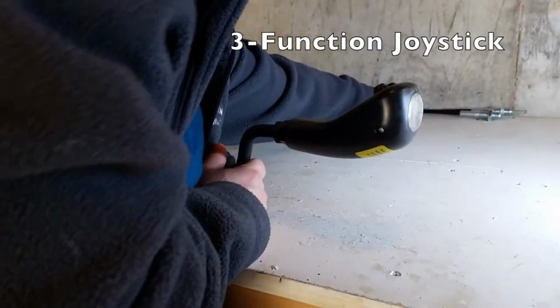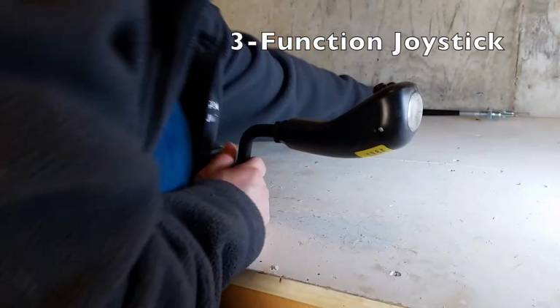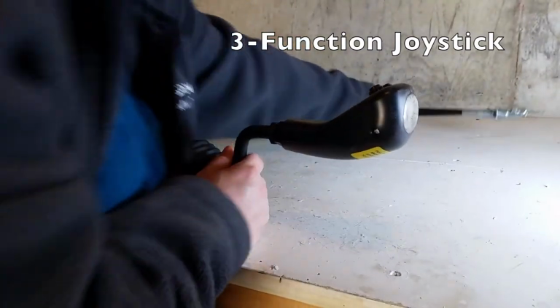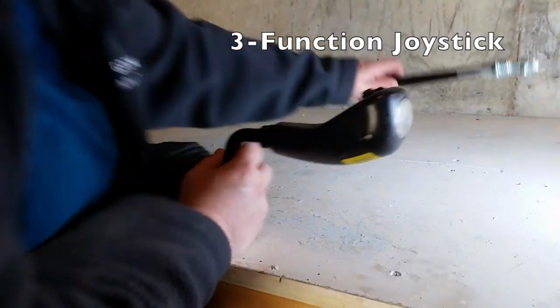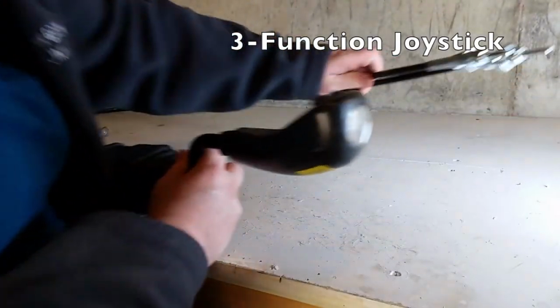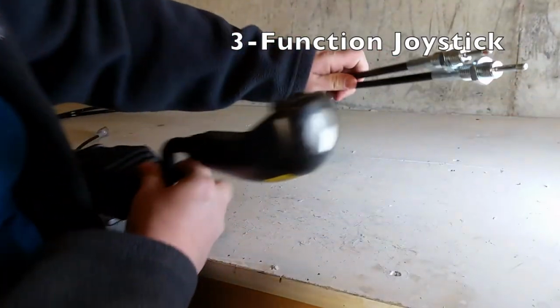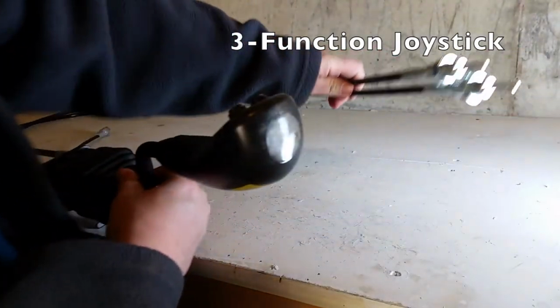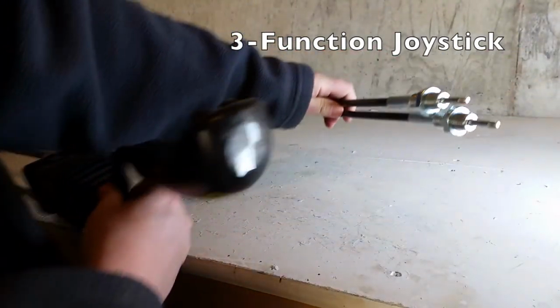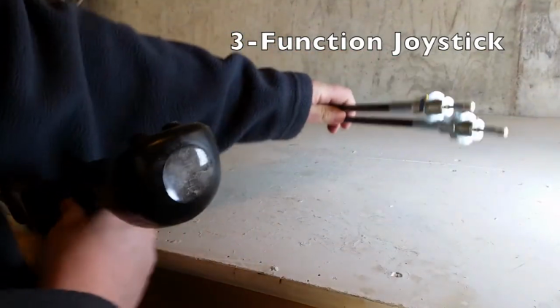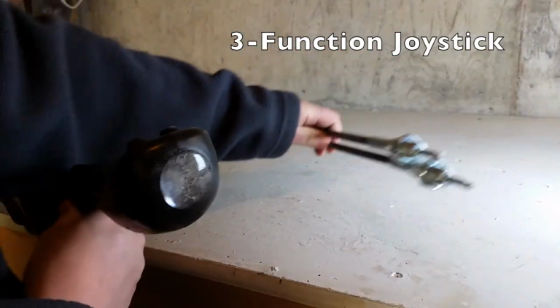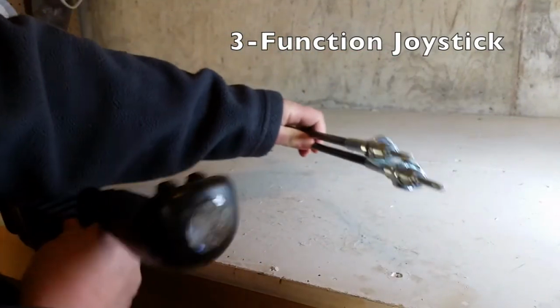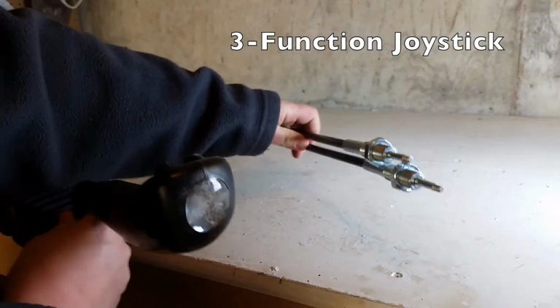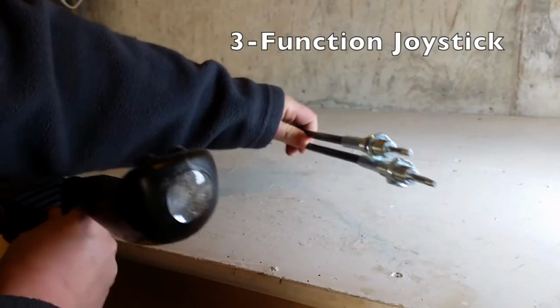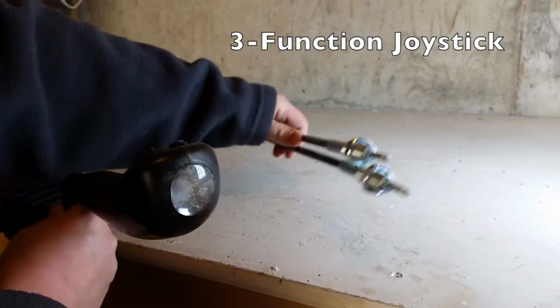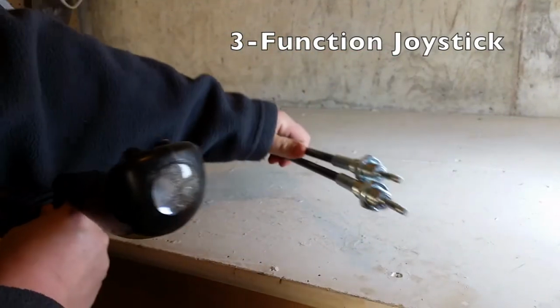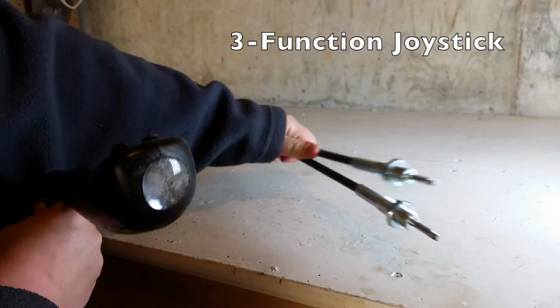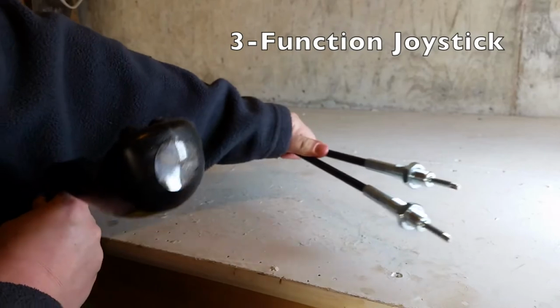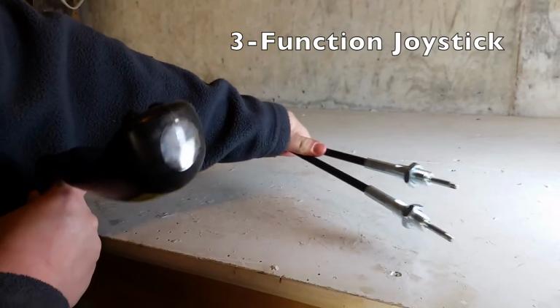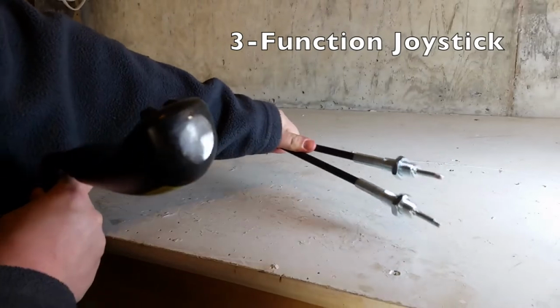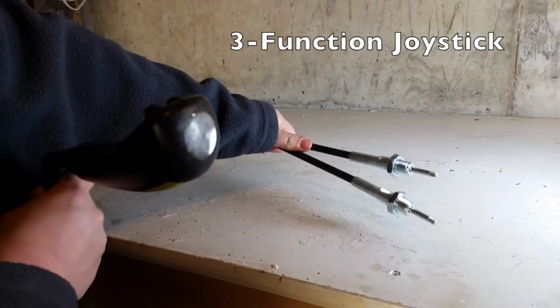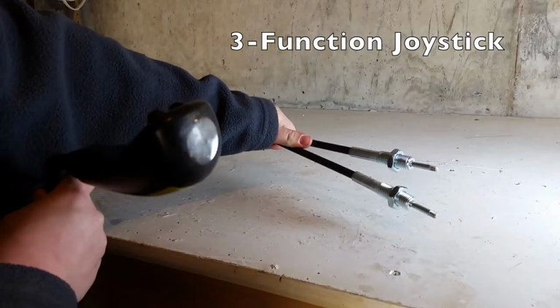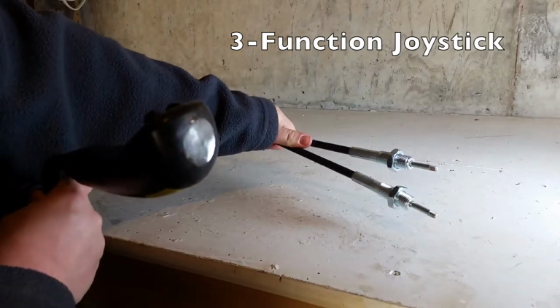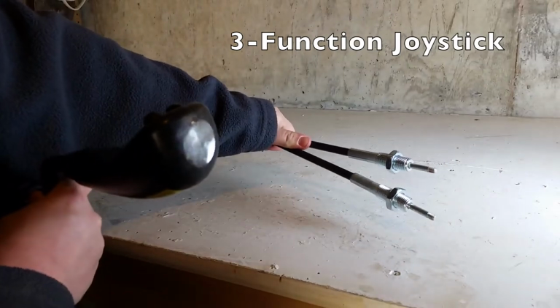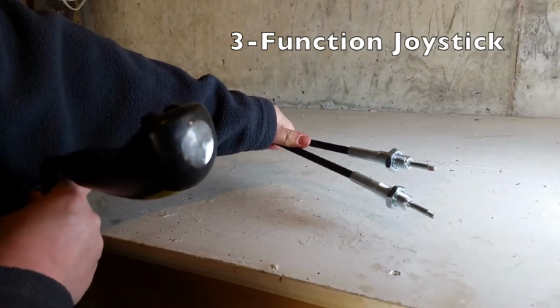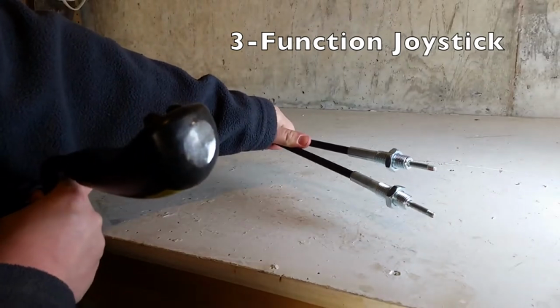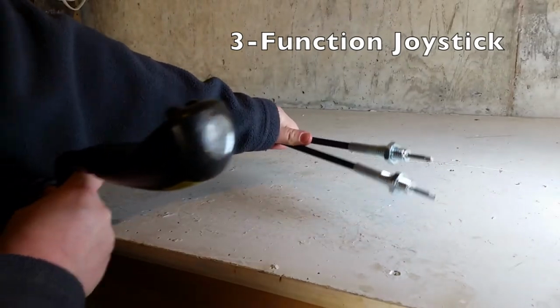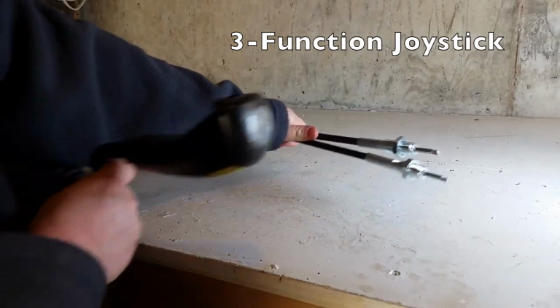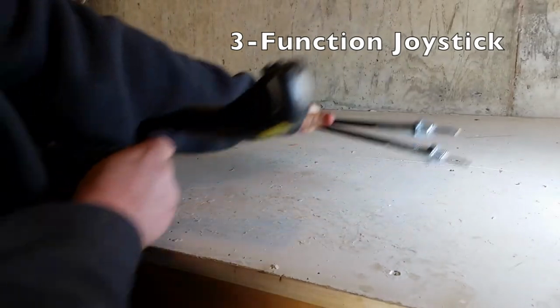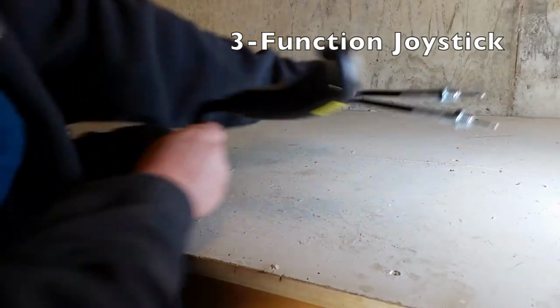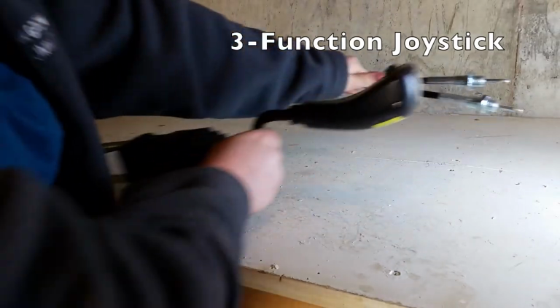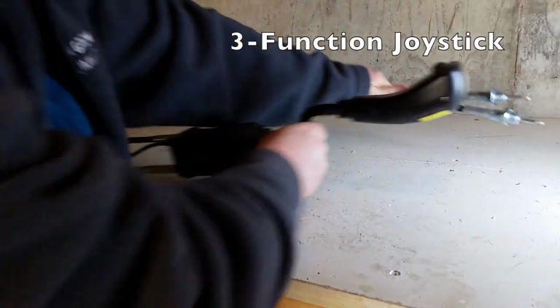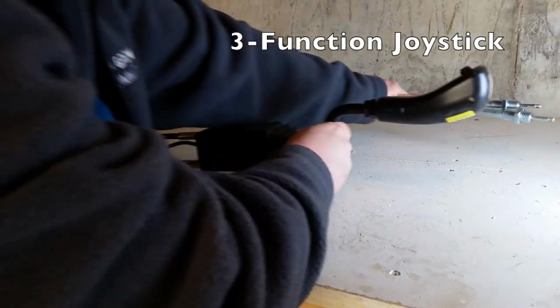The cables — this is where the tips of the cables for the manual functions attach to the valve.